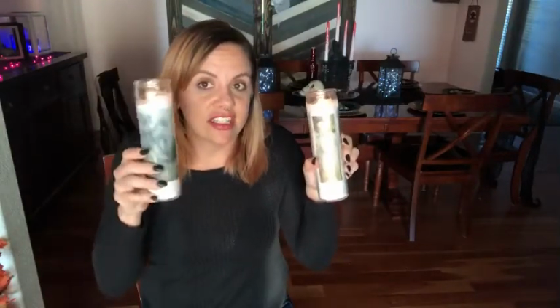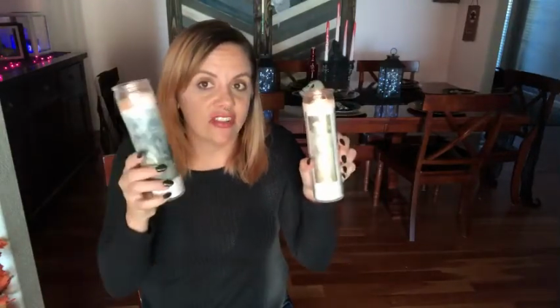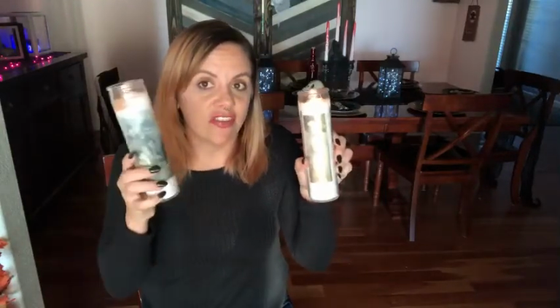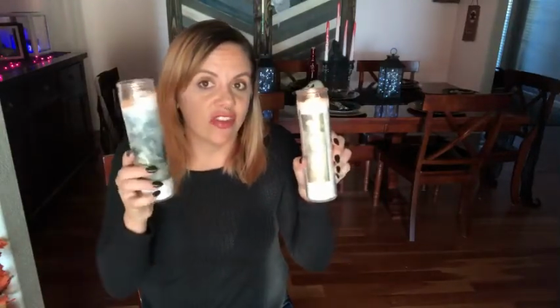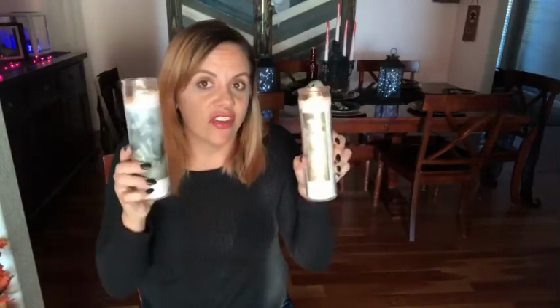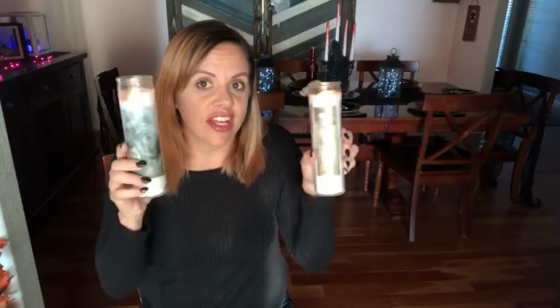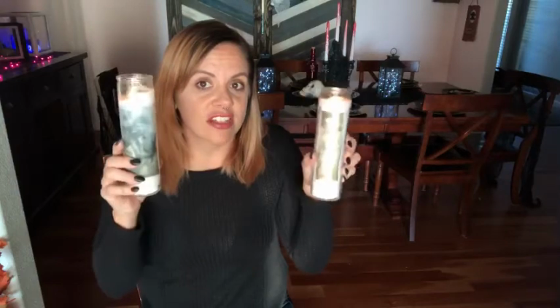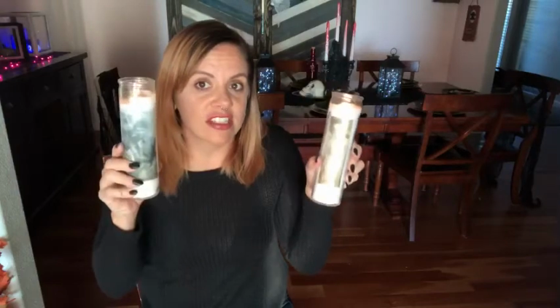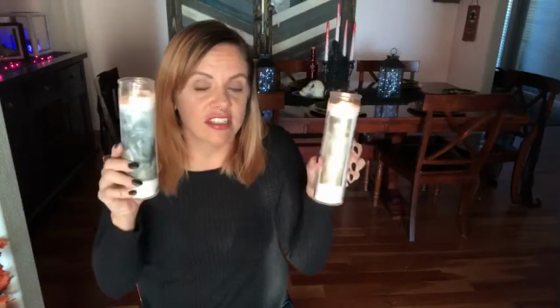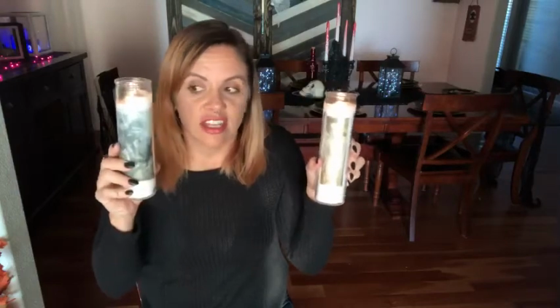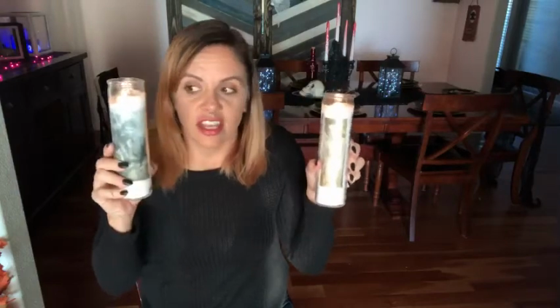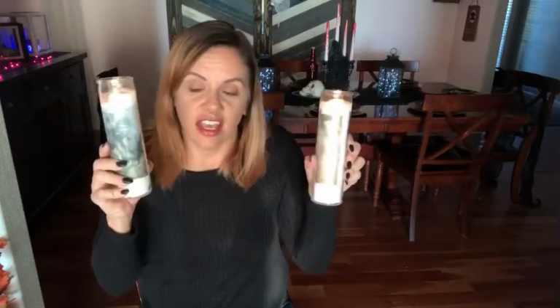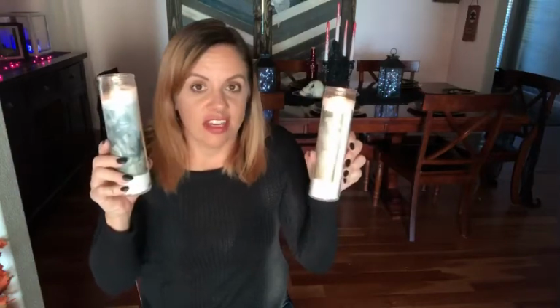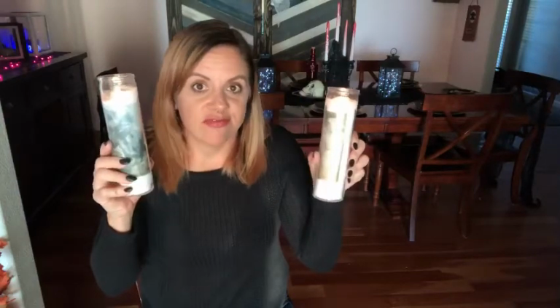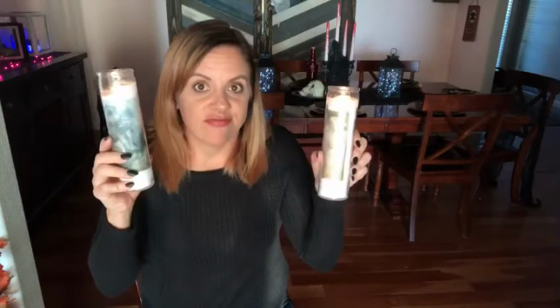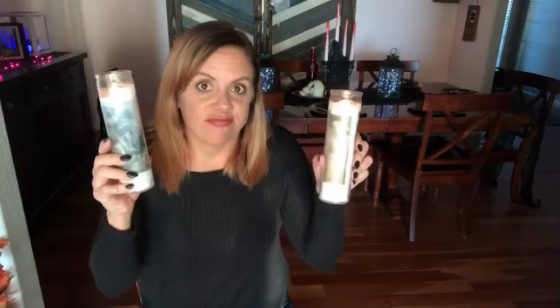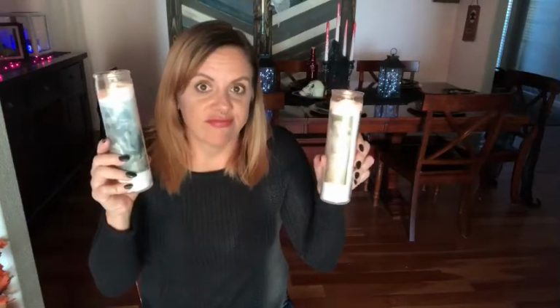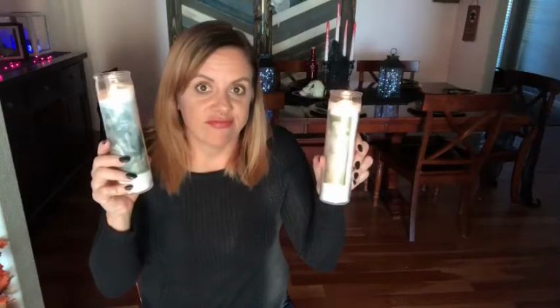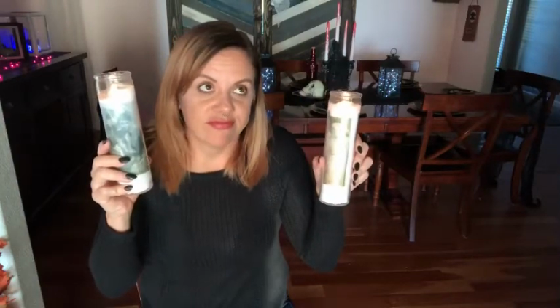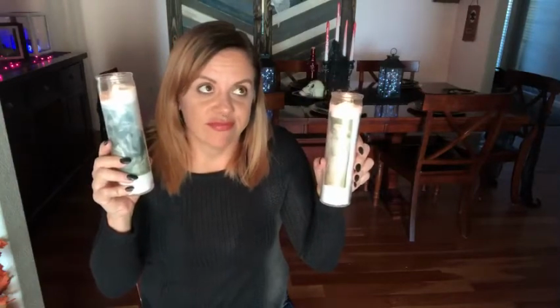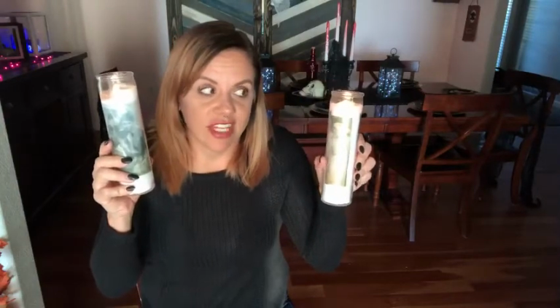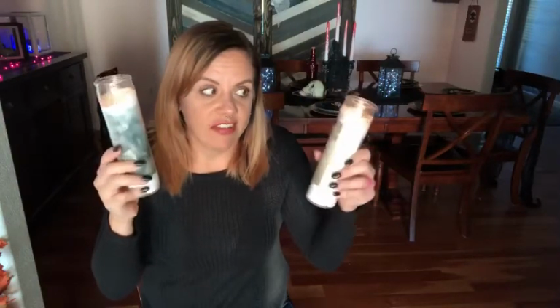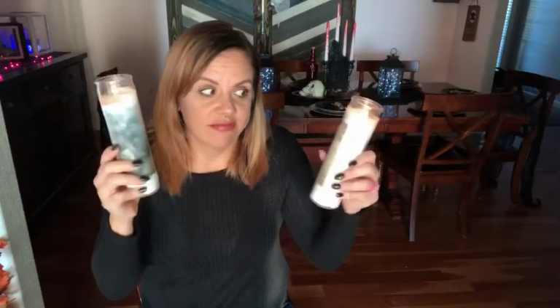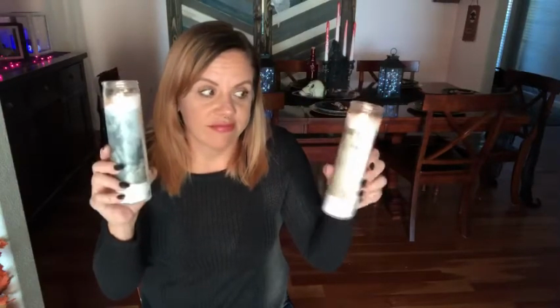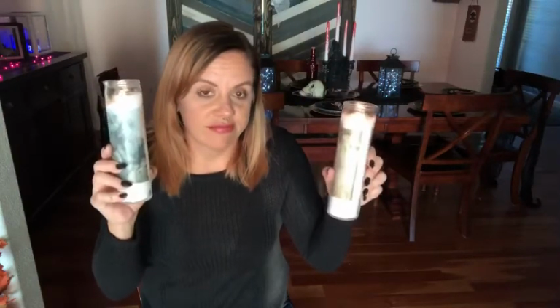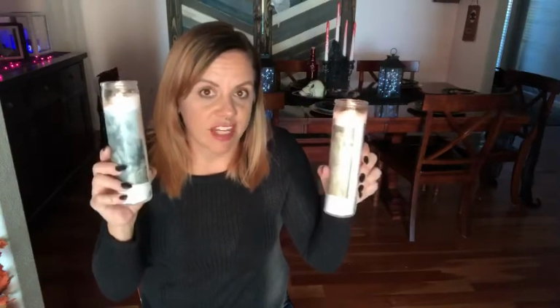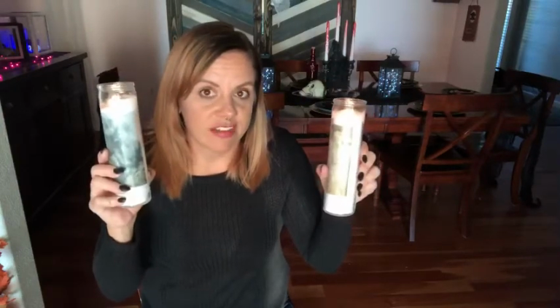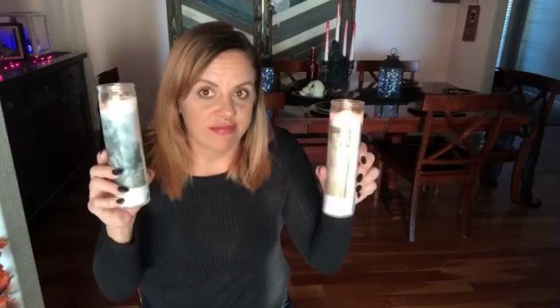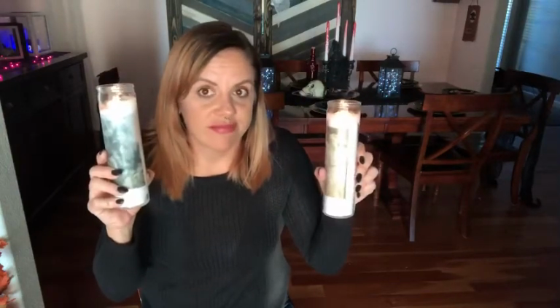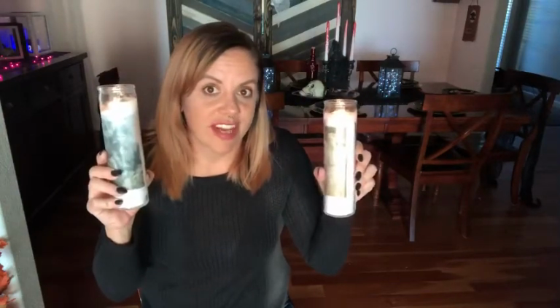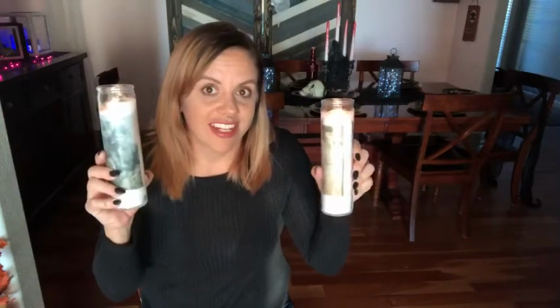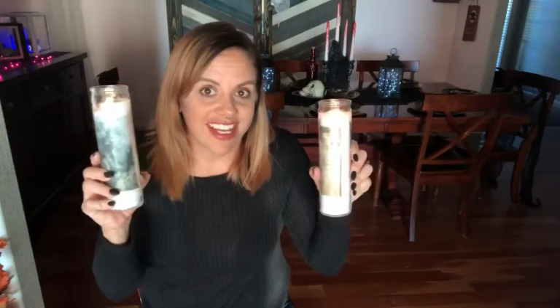It's super easy to do. These offering candles turned into these little cute photo candles, so yeah, have fun guys with this one.